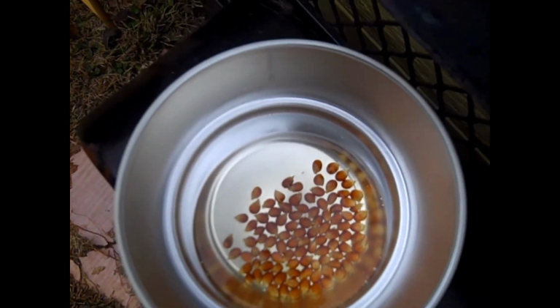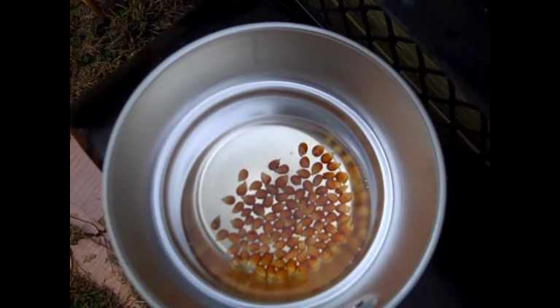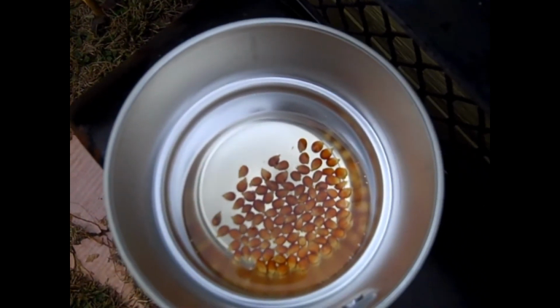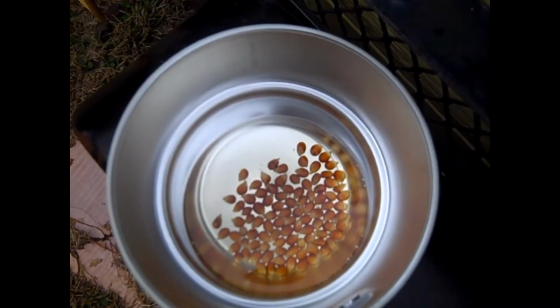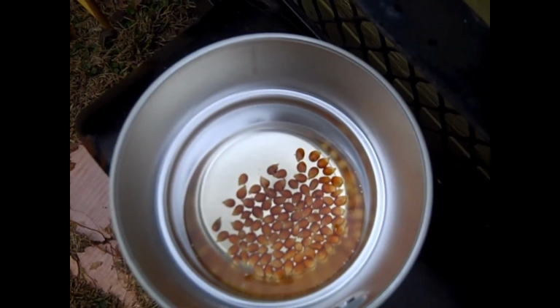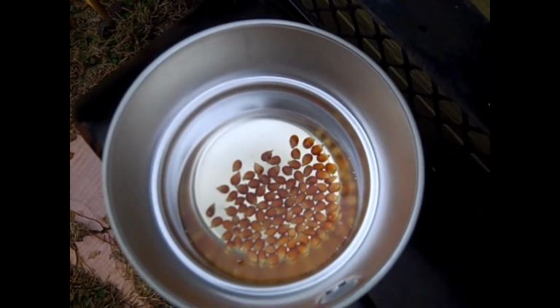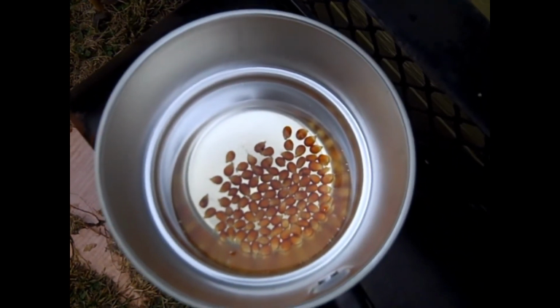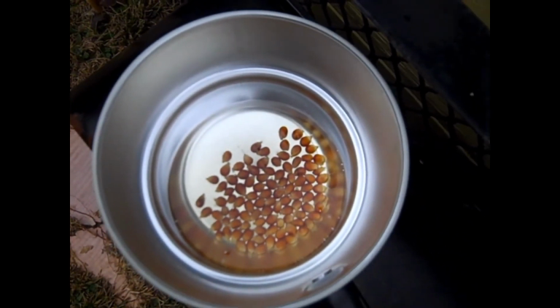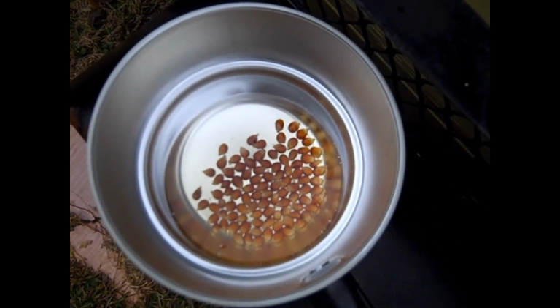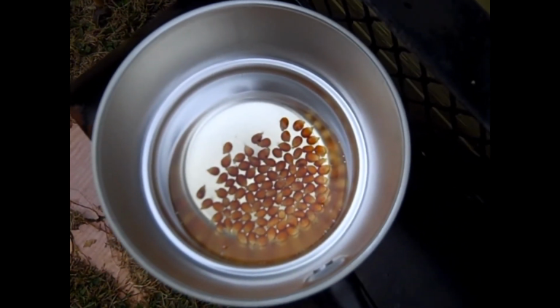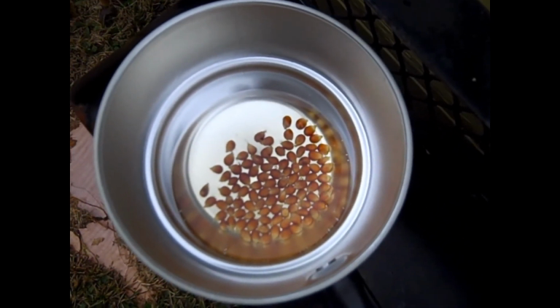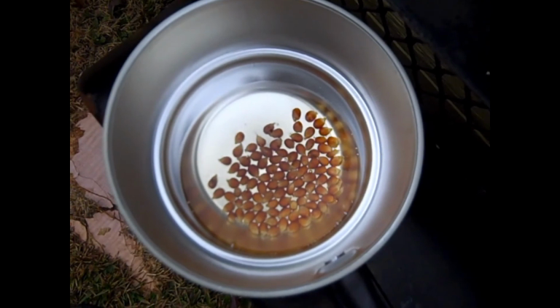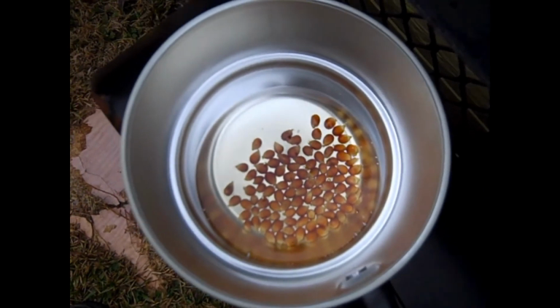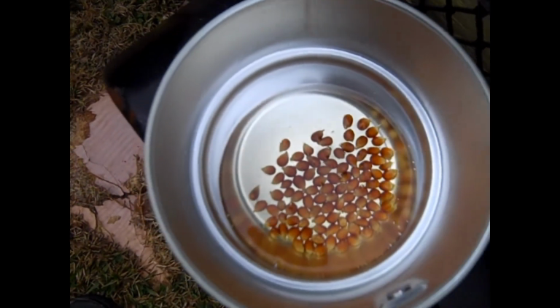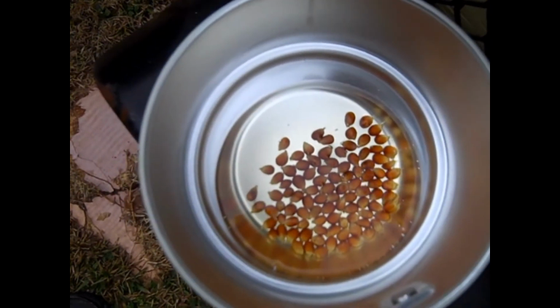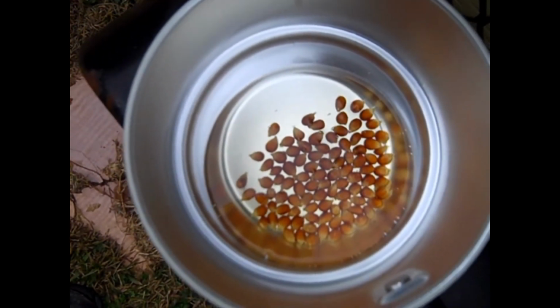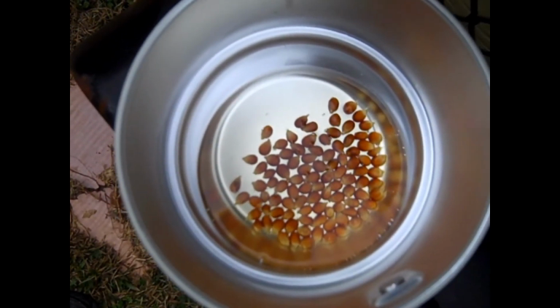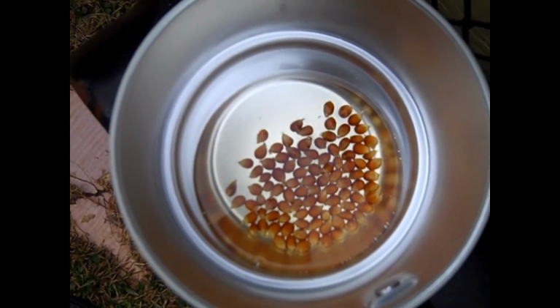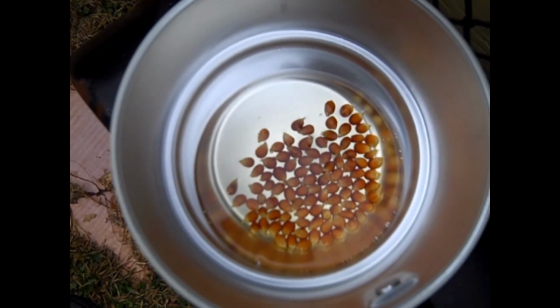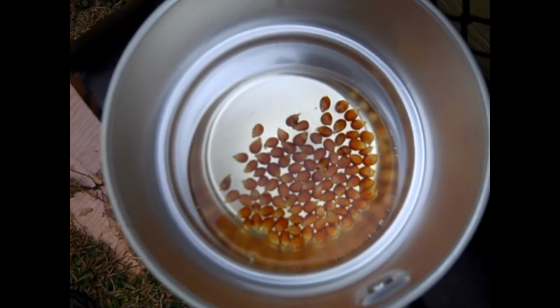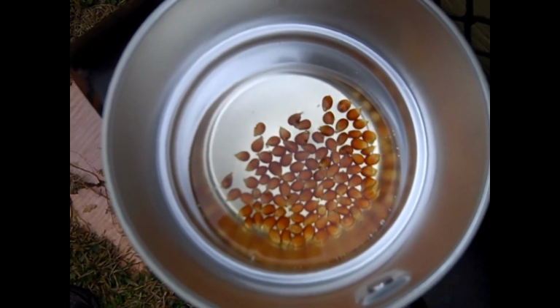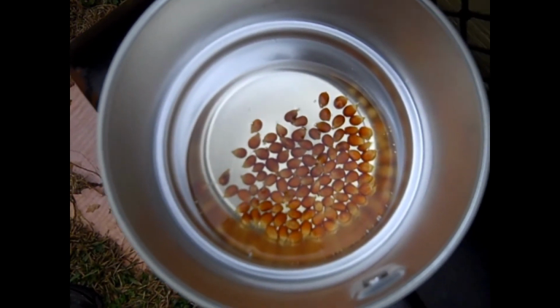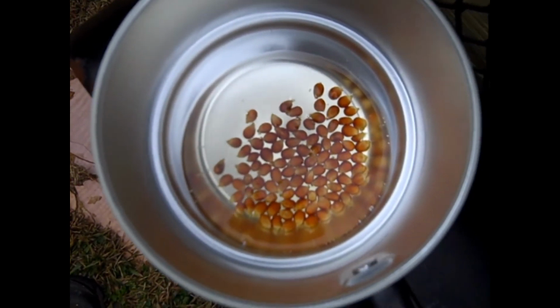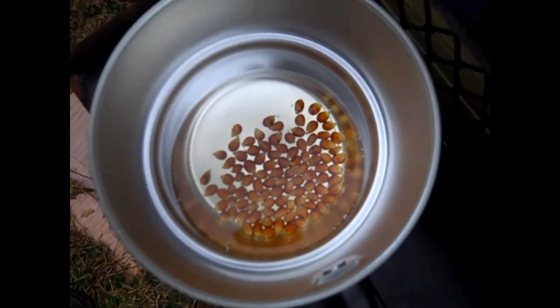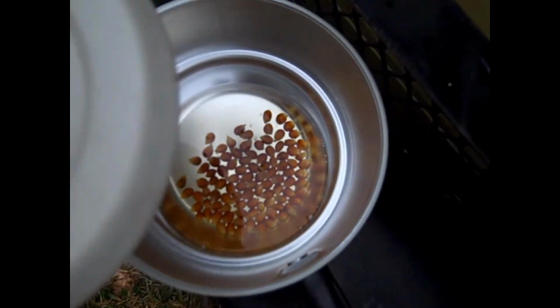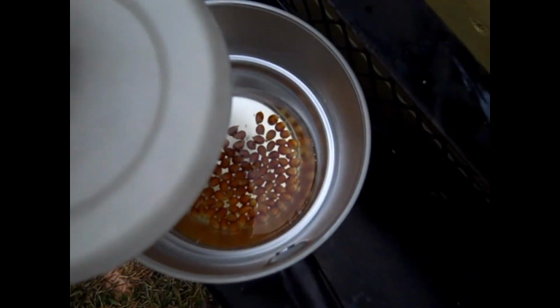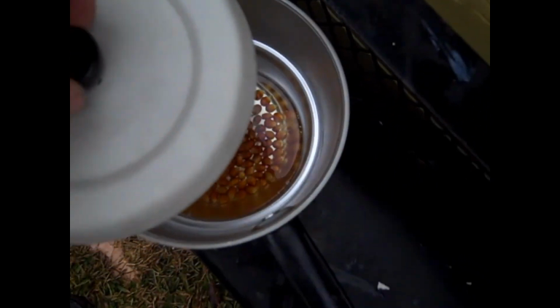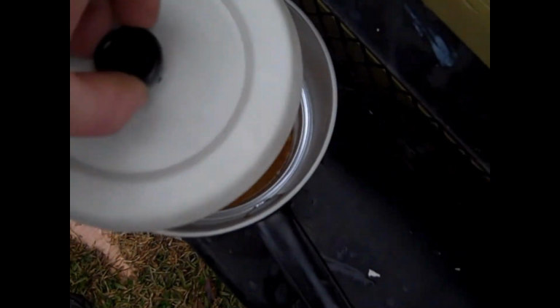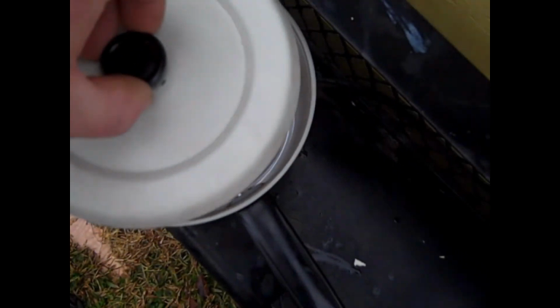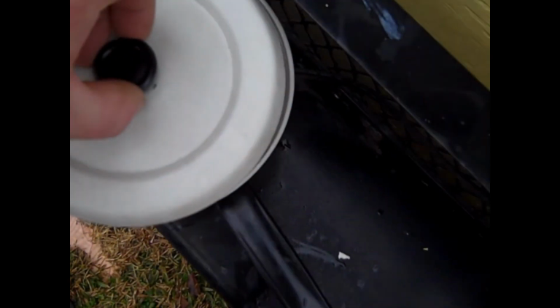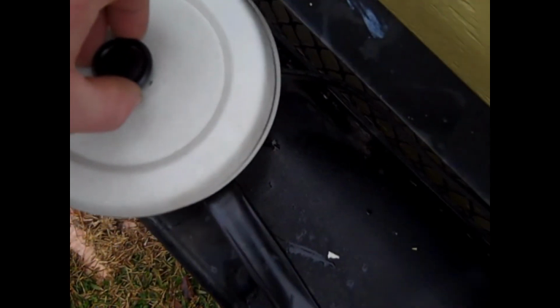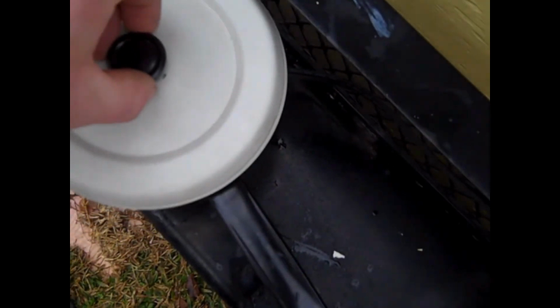Darn it. Looks like the pot doesn't quite get hot enough to pop popcorn, but that's alright — there's plenty of more uses for it.